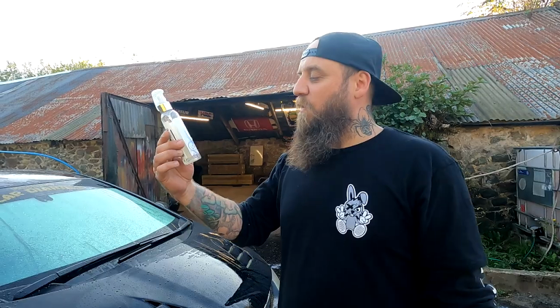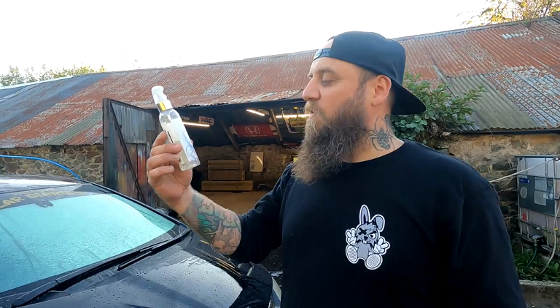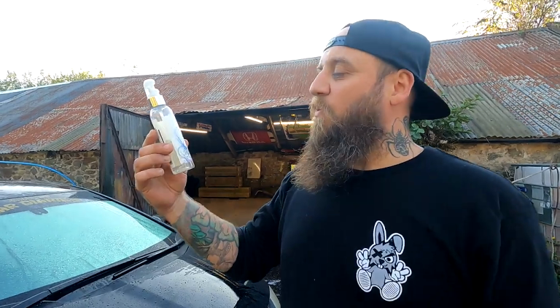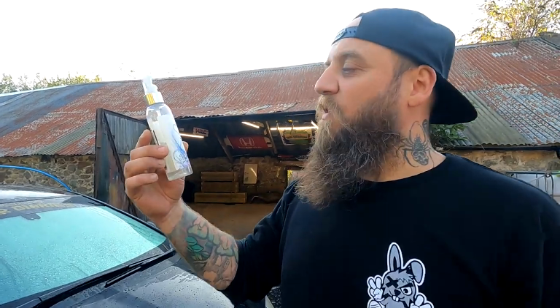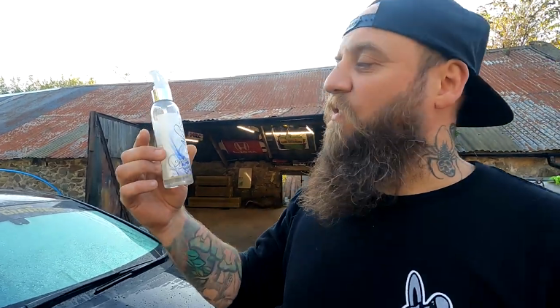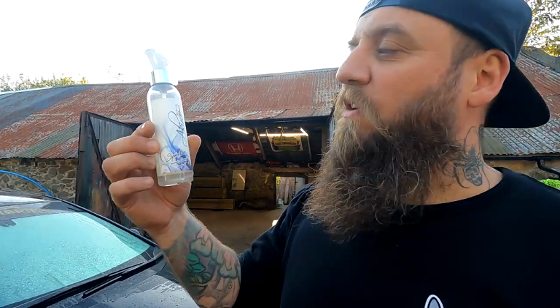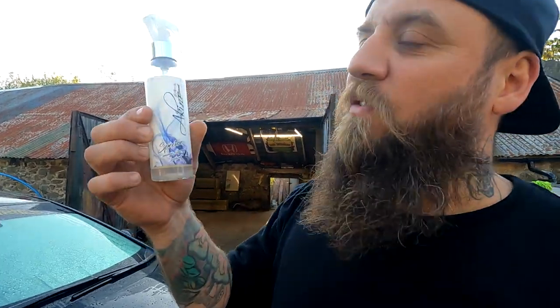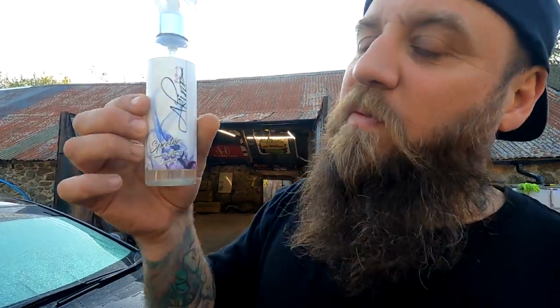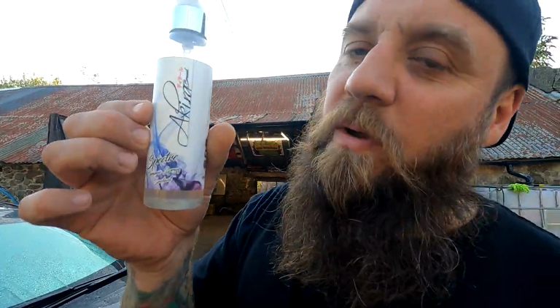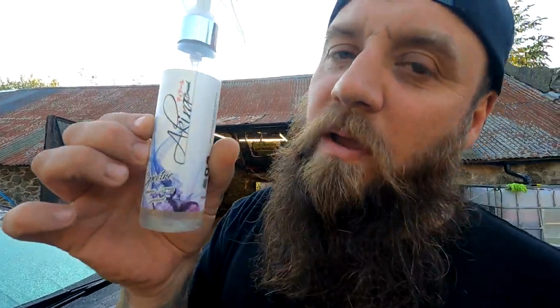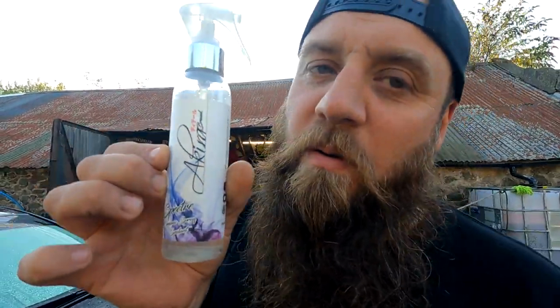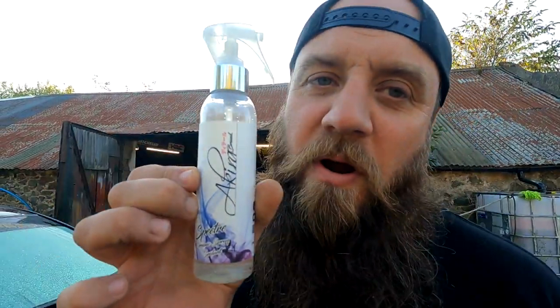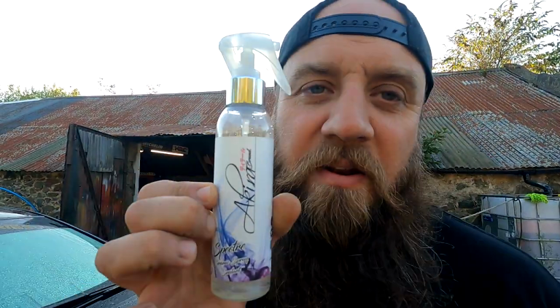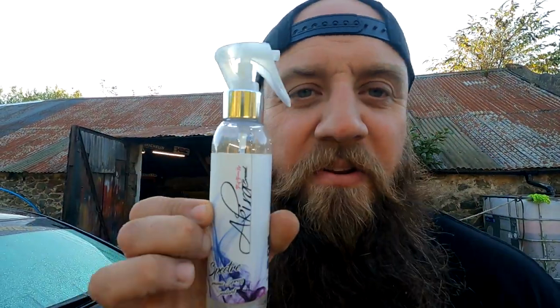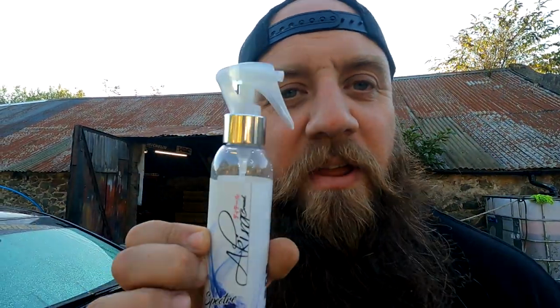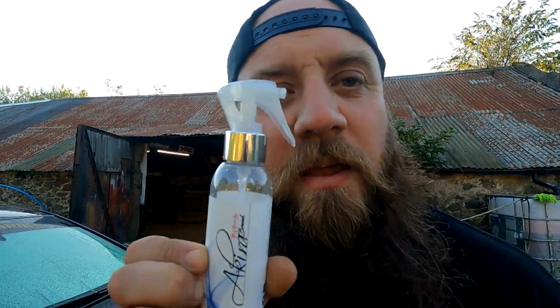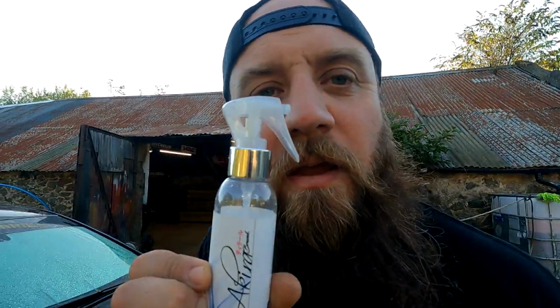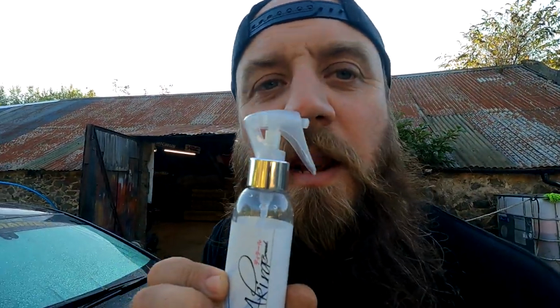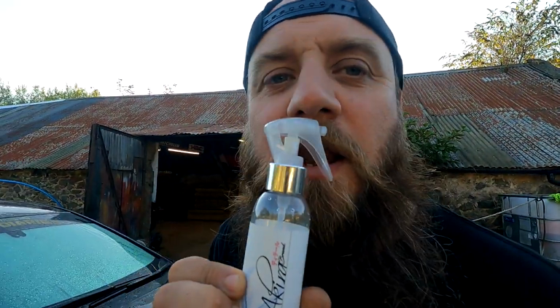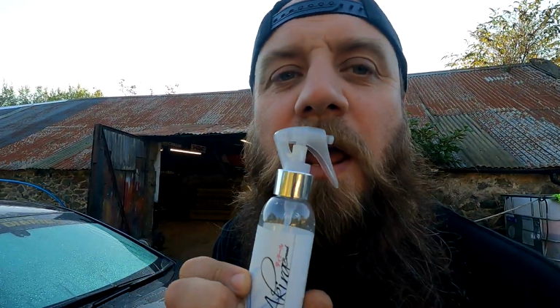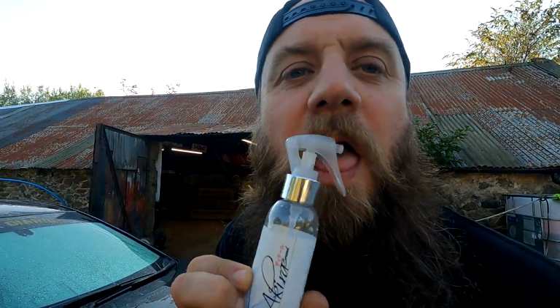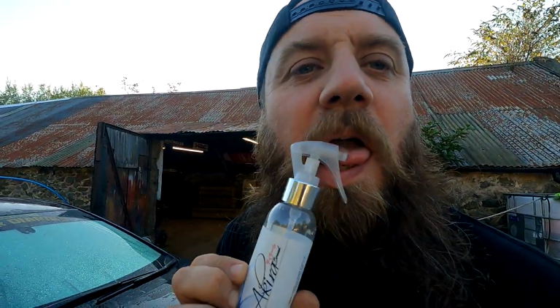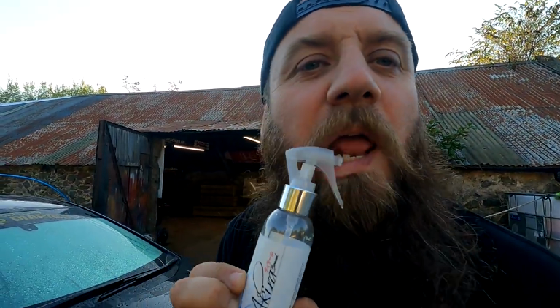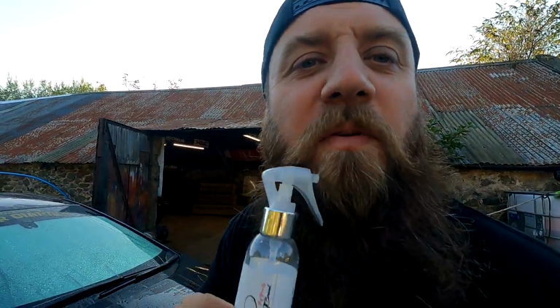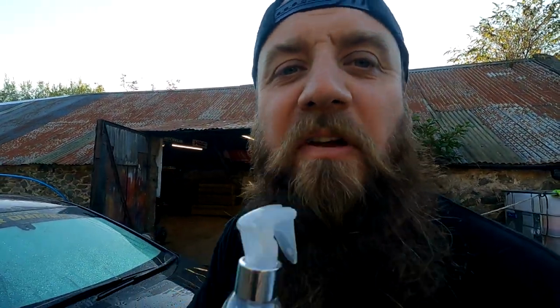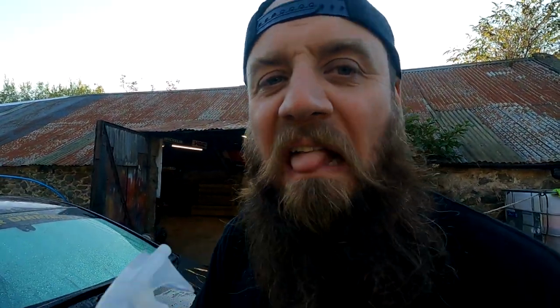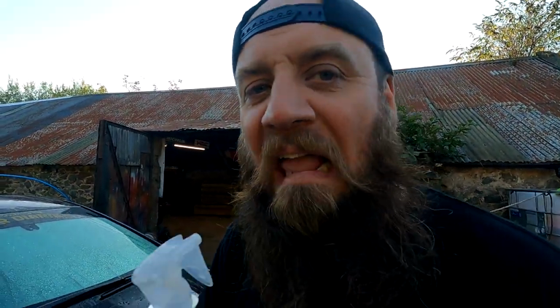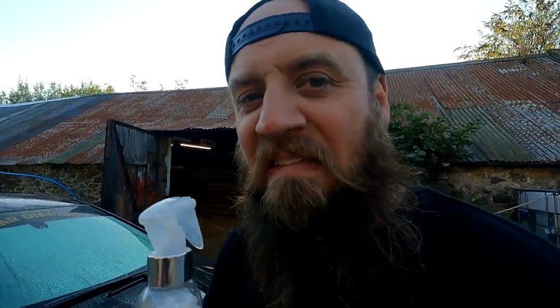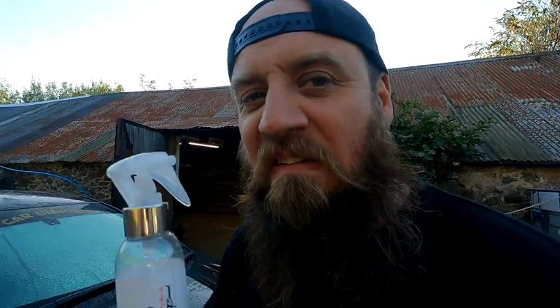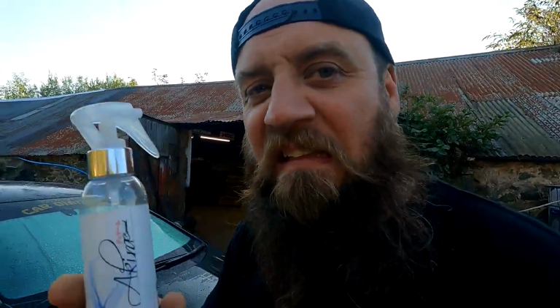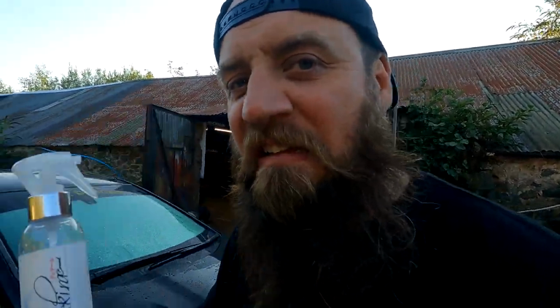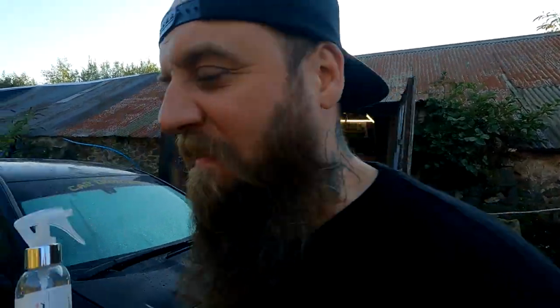Ceramic Spray Sealant from Akira brand. Go get it. You won't regret it — it doesn't taste nice.